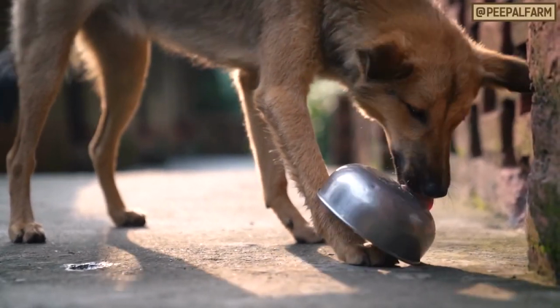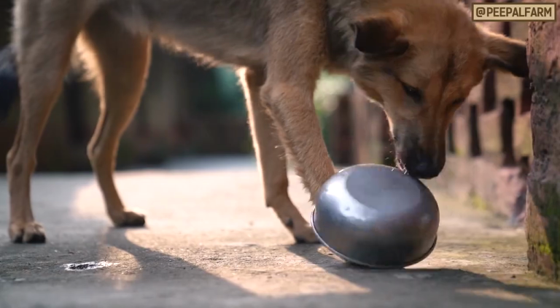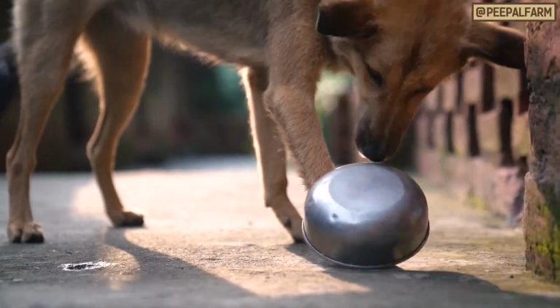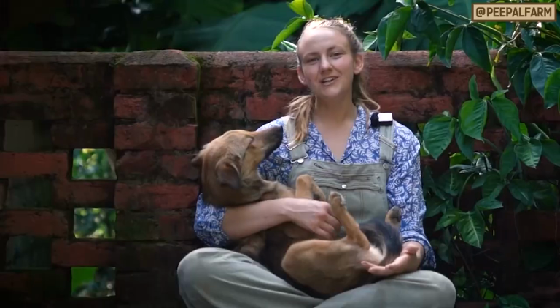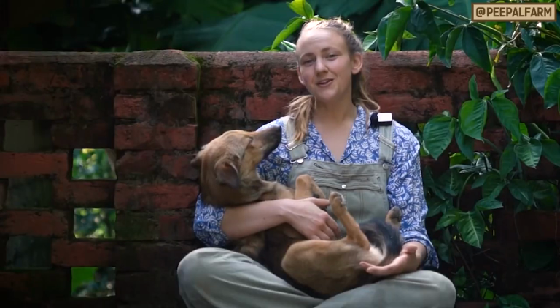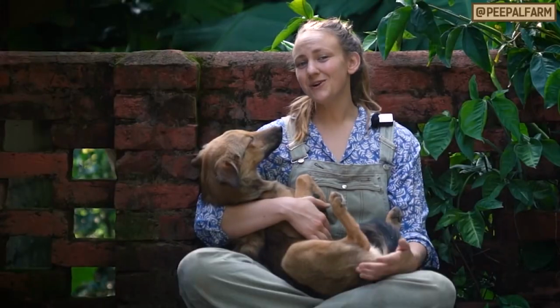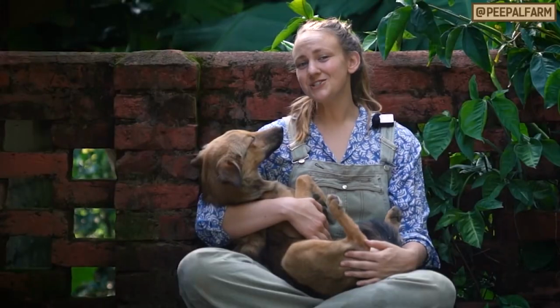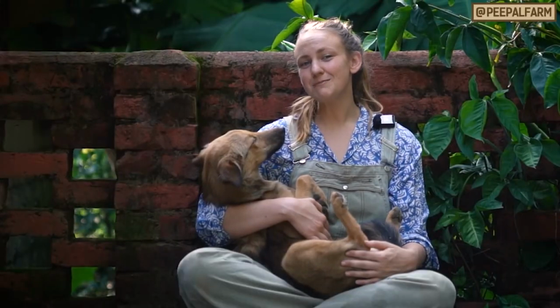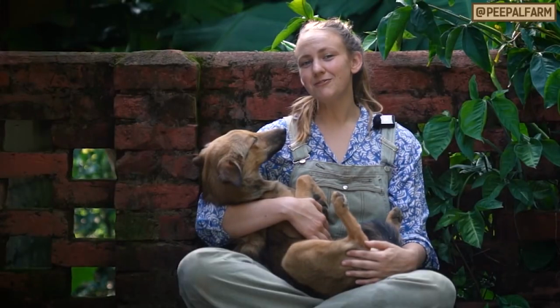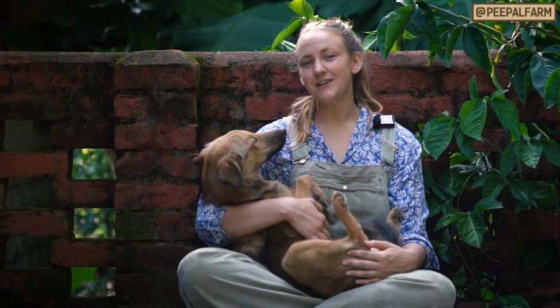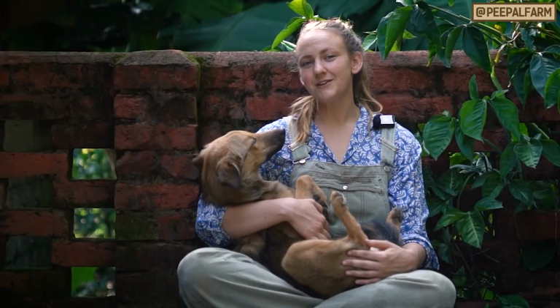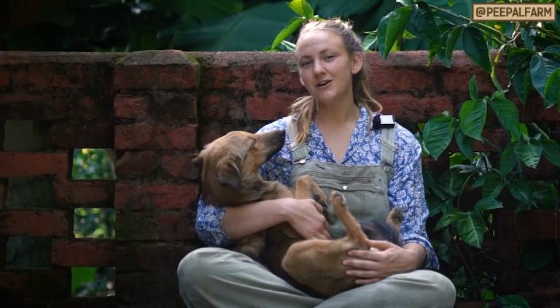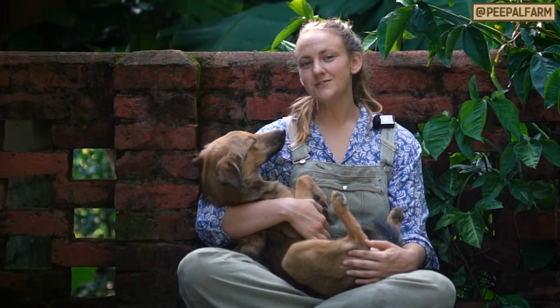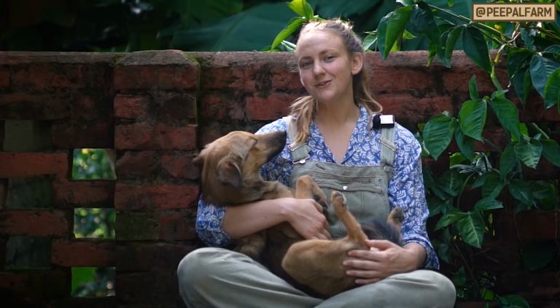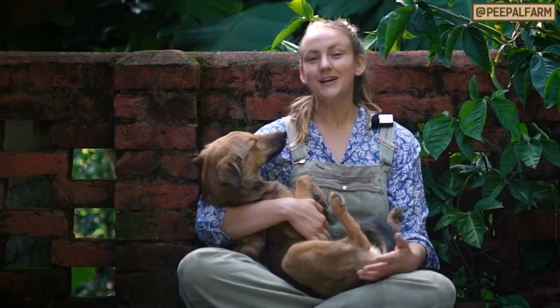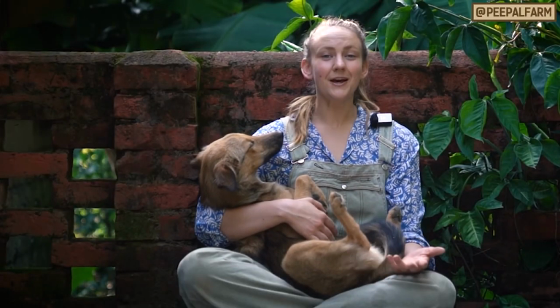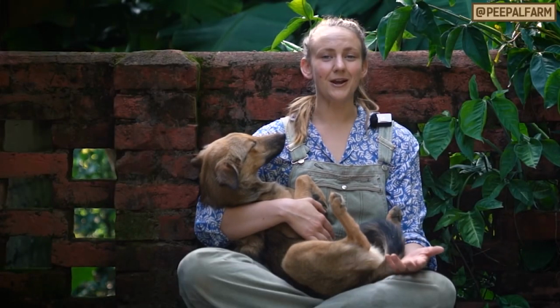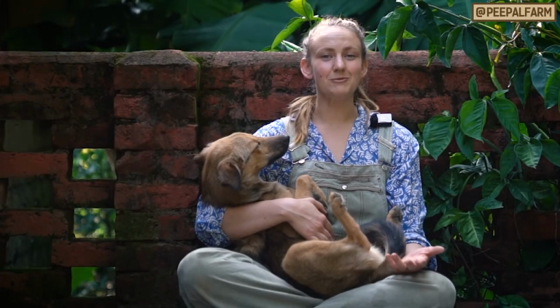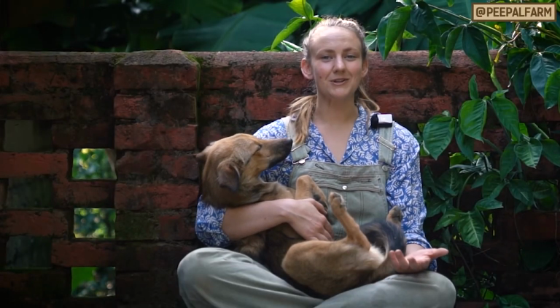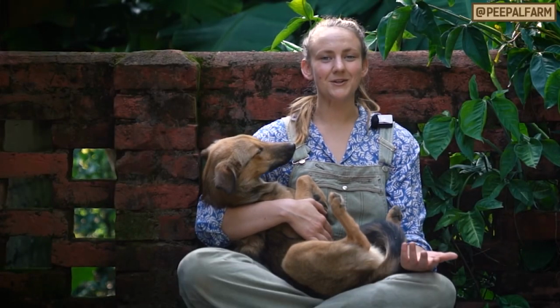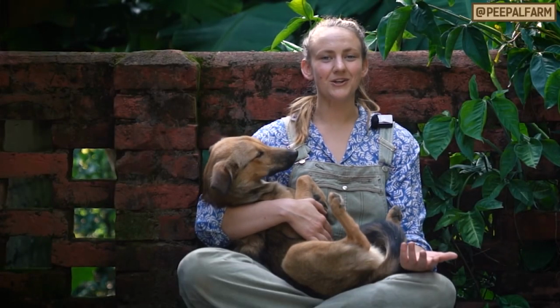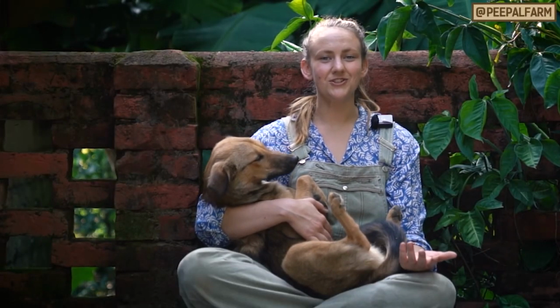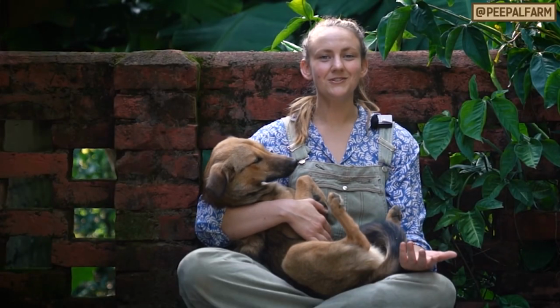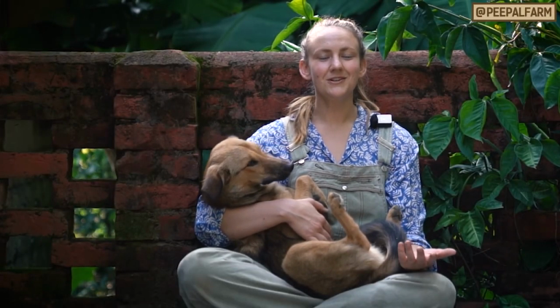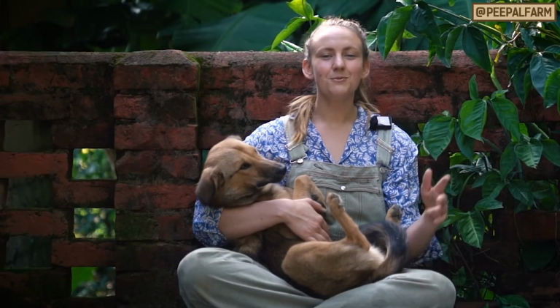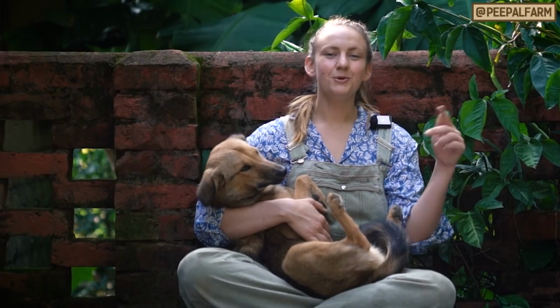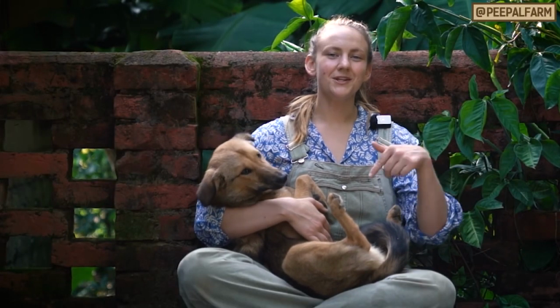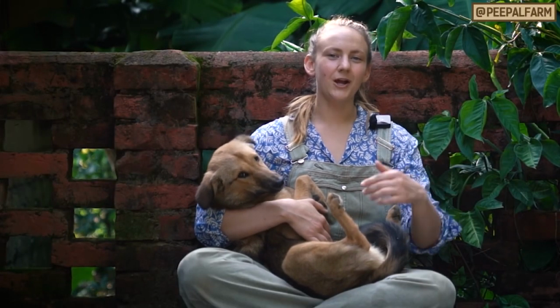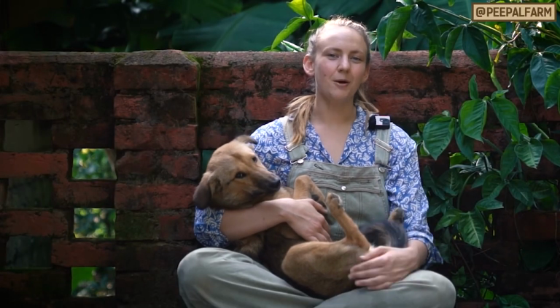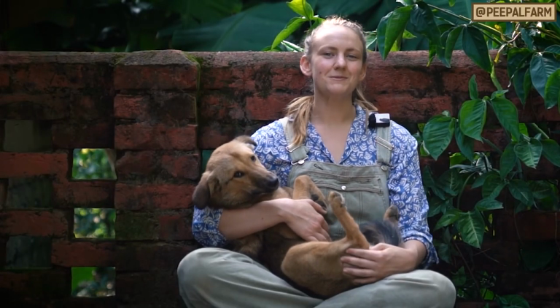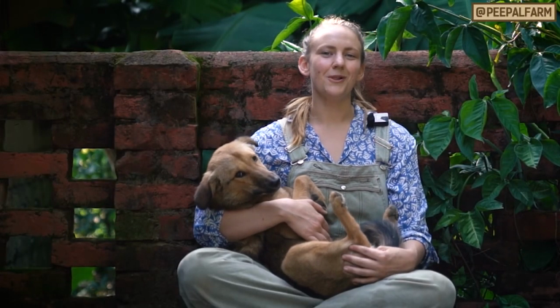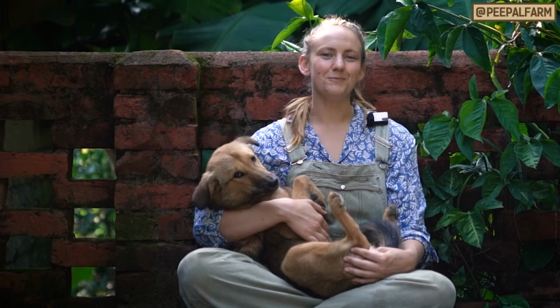Do you have any other questions about feeding dogs or any other animal-related question? Put it in the comments below.